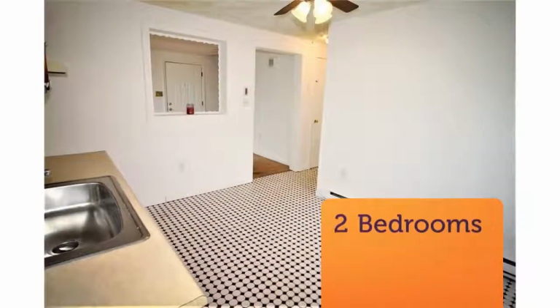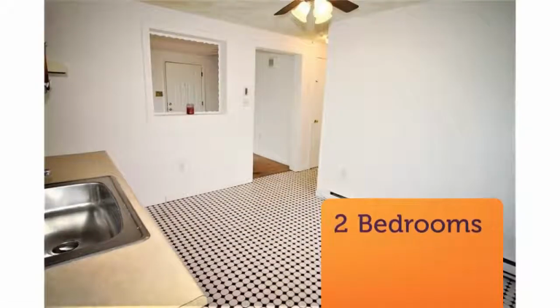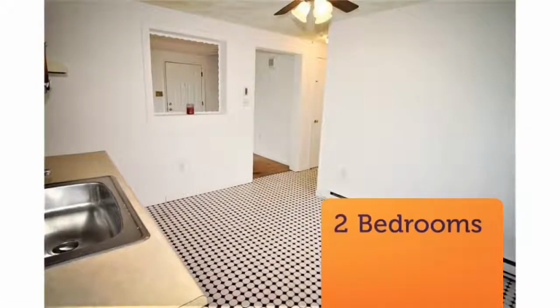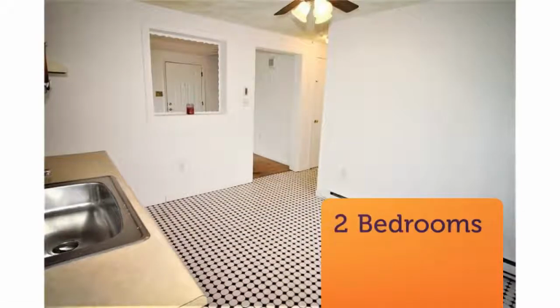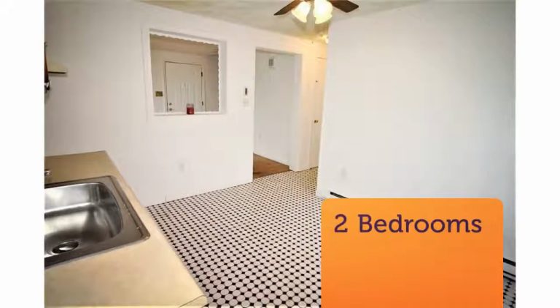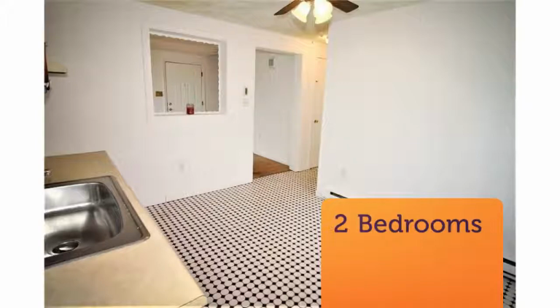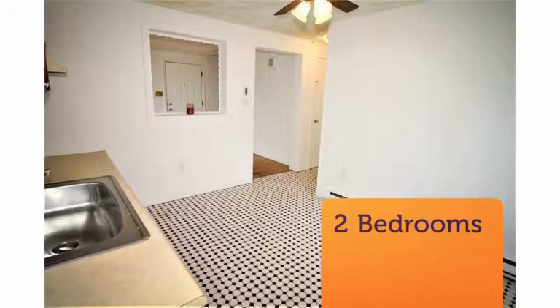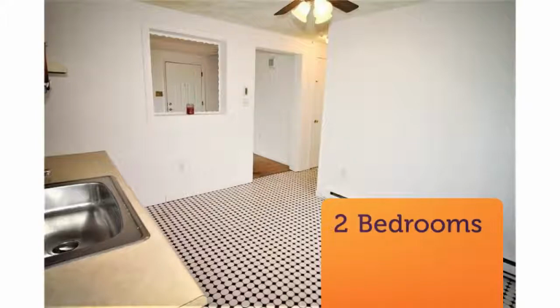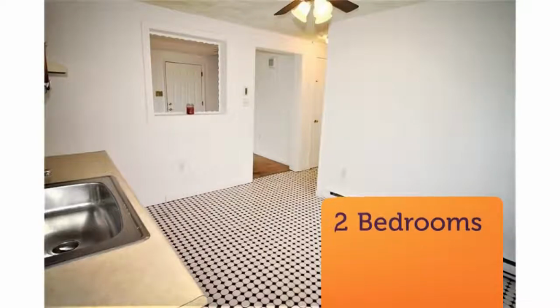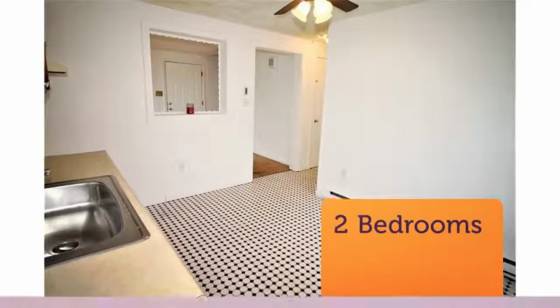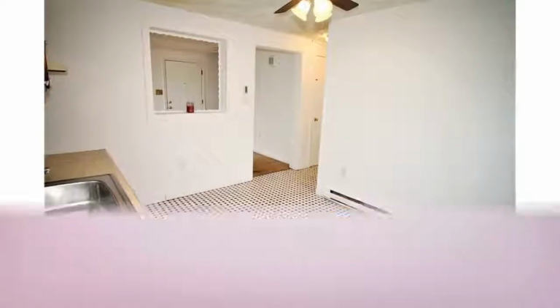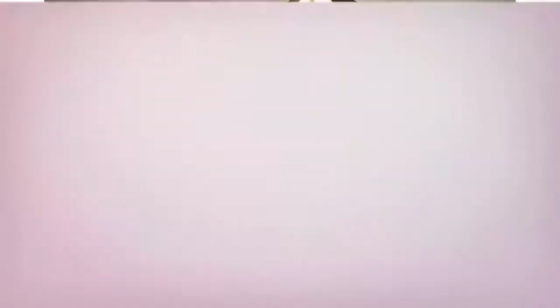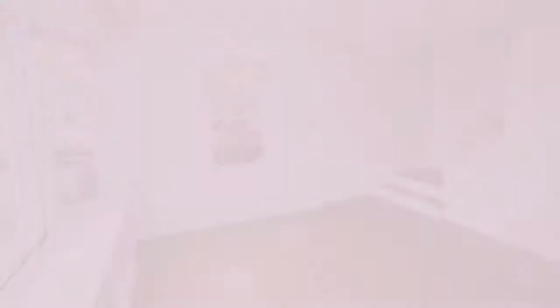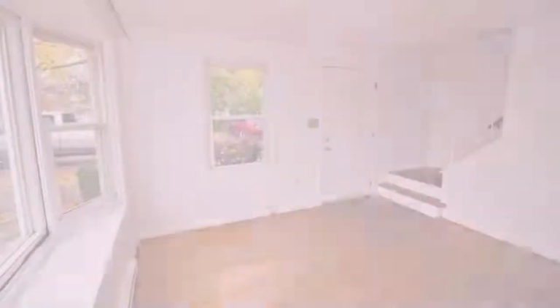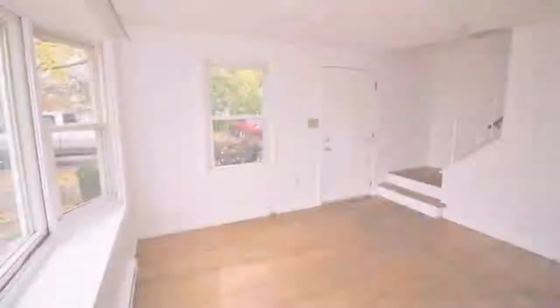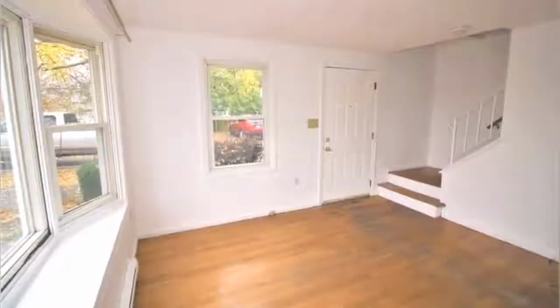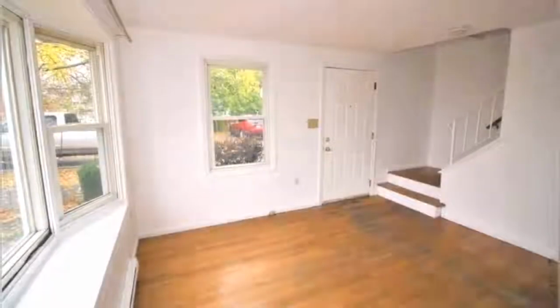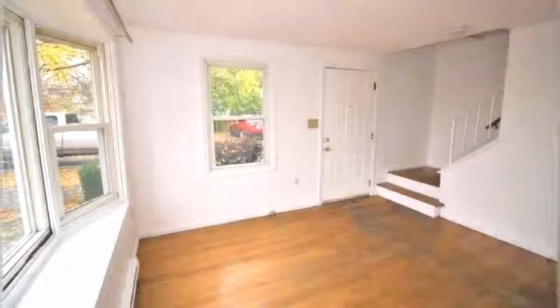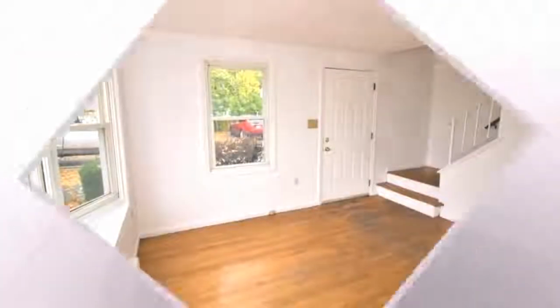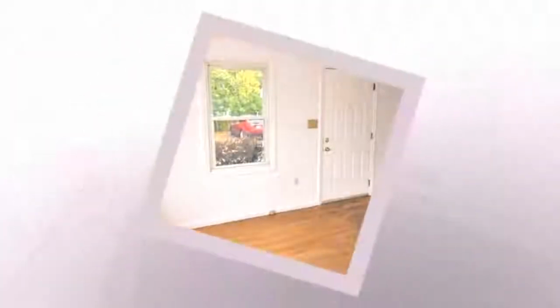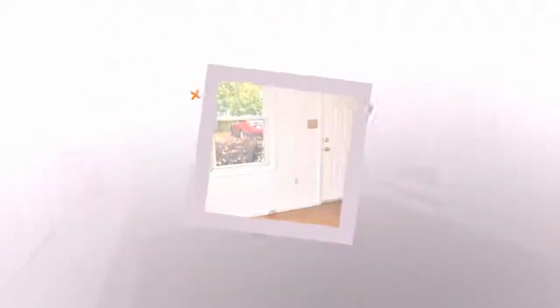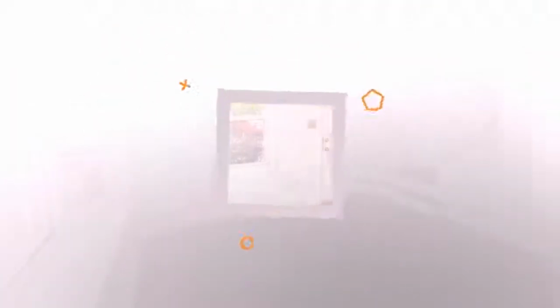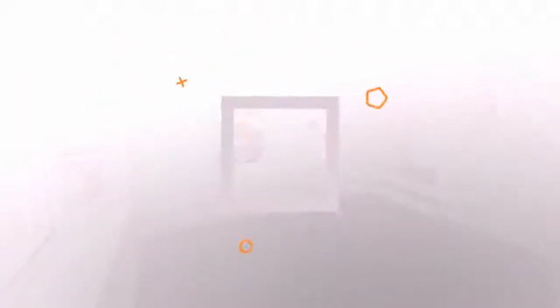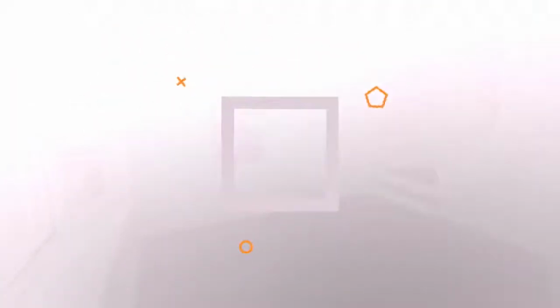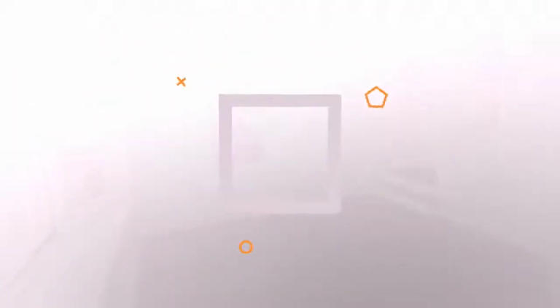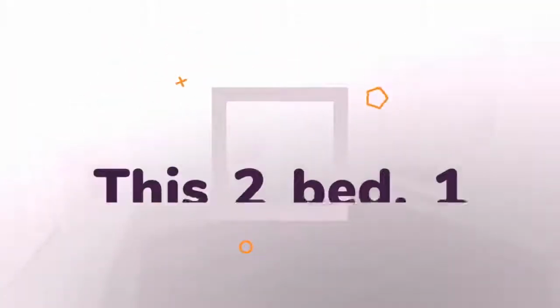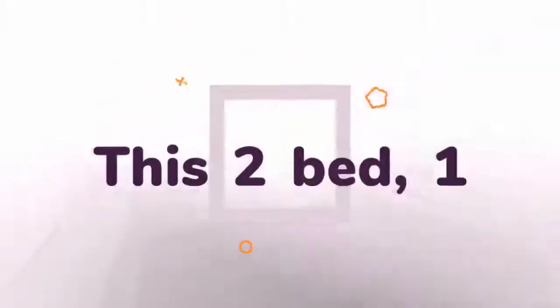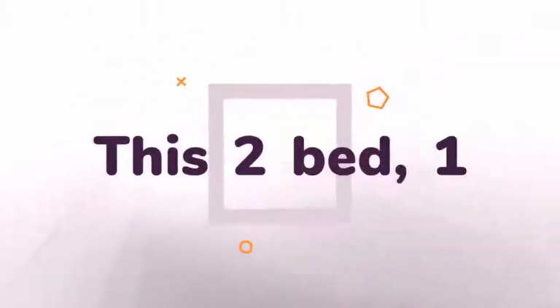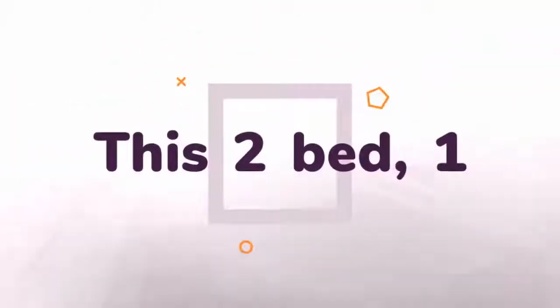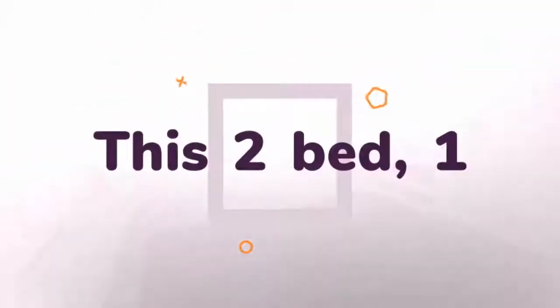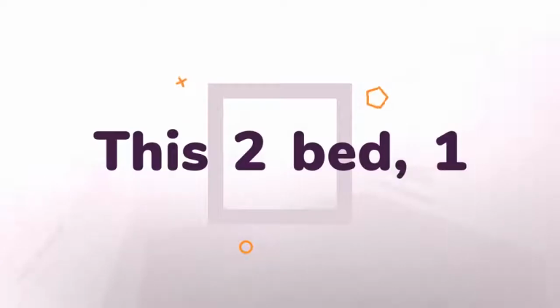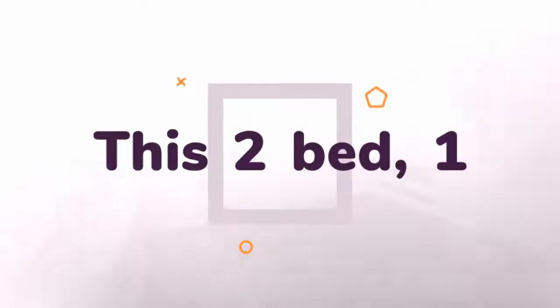This two-bed, 1.5-bath single-family home is freshly painted, clean, and ready for your design ideas.